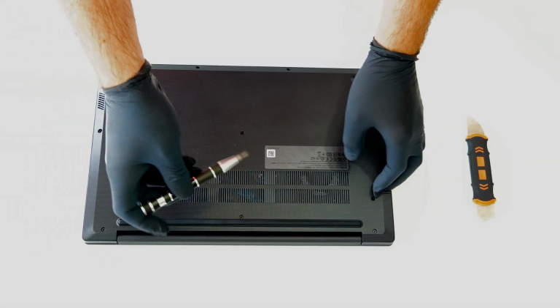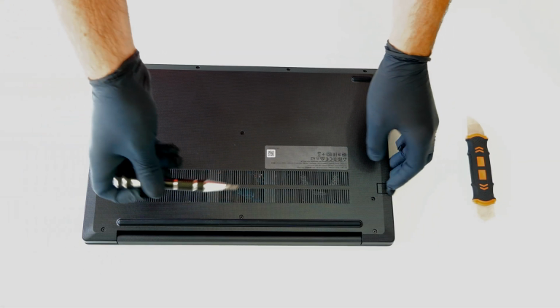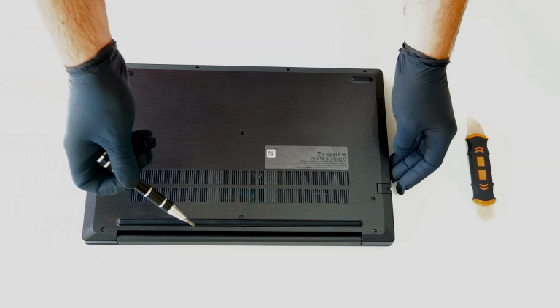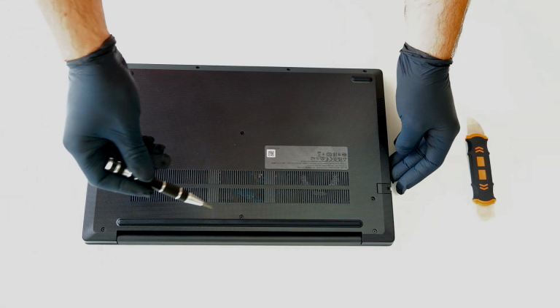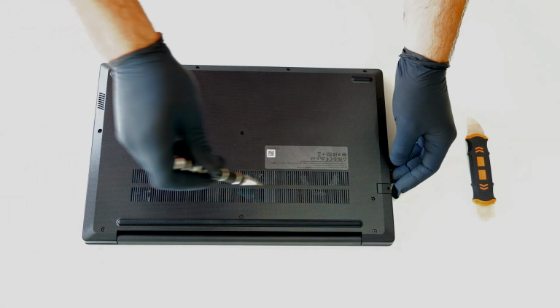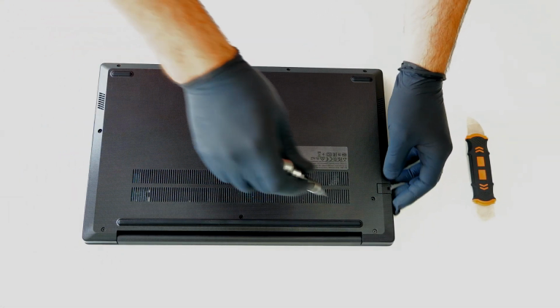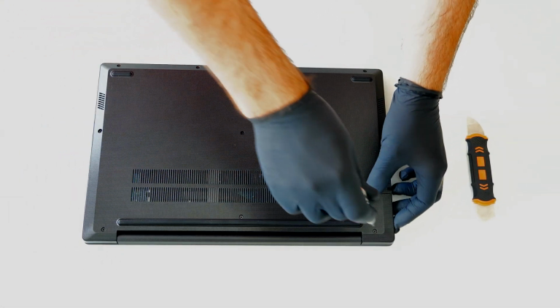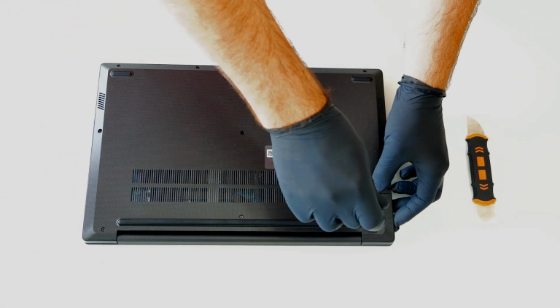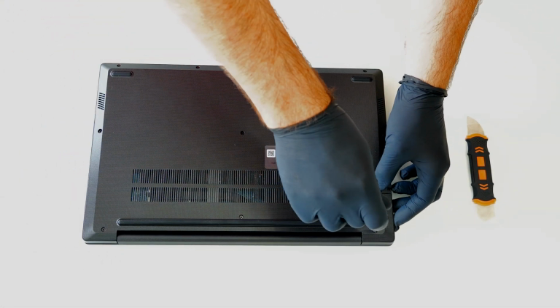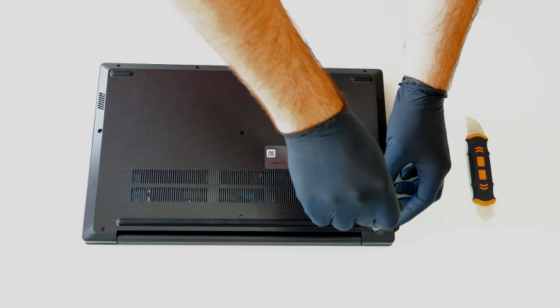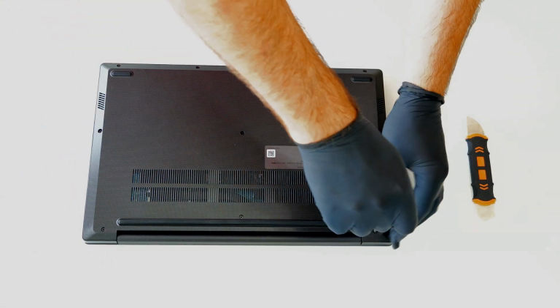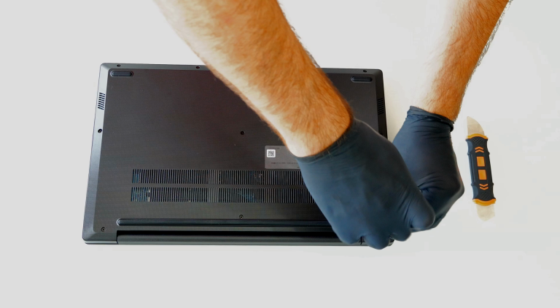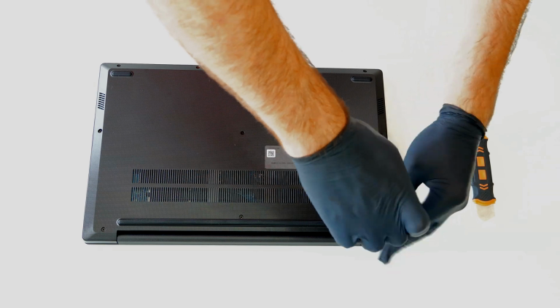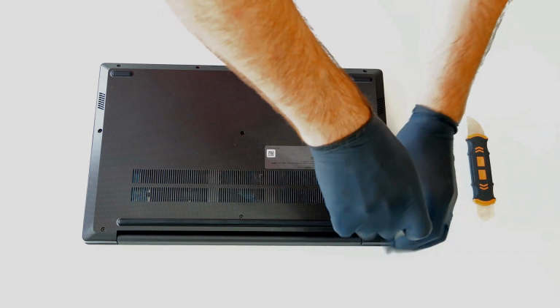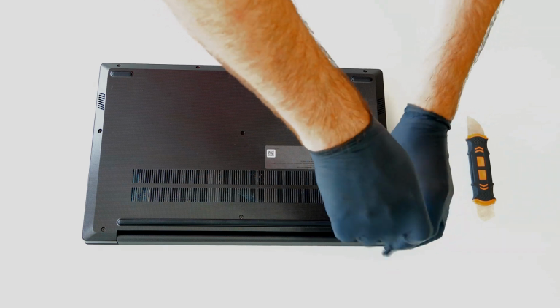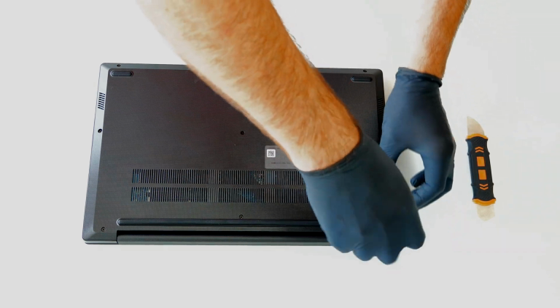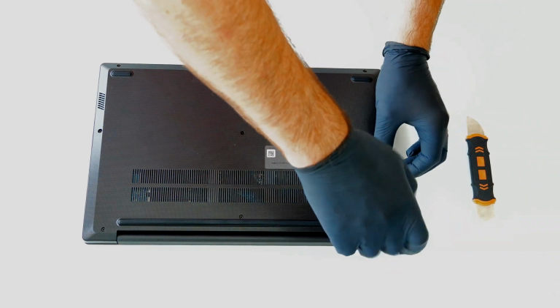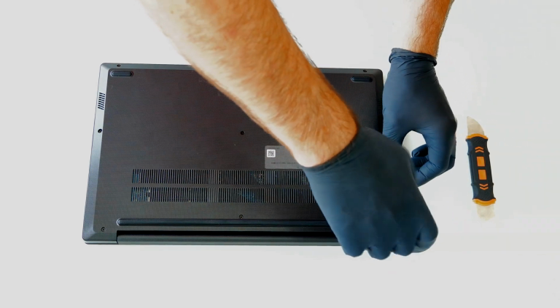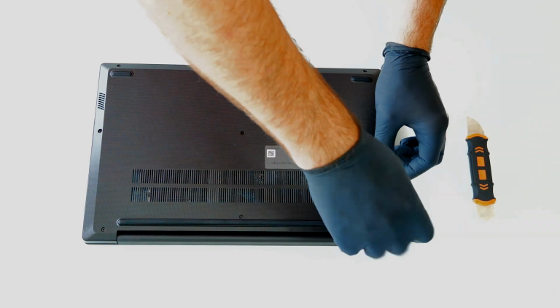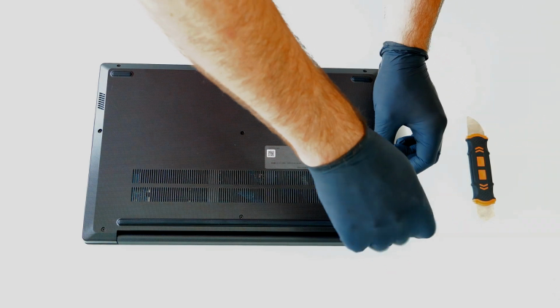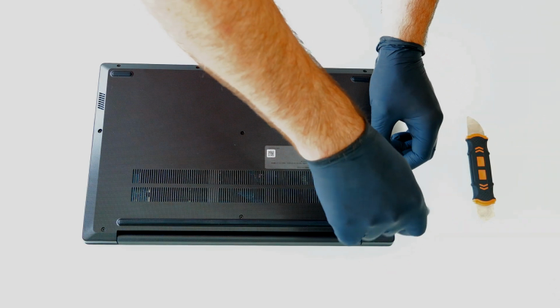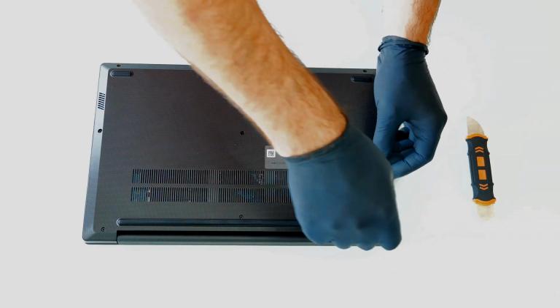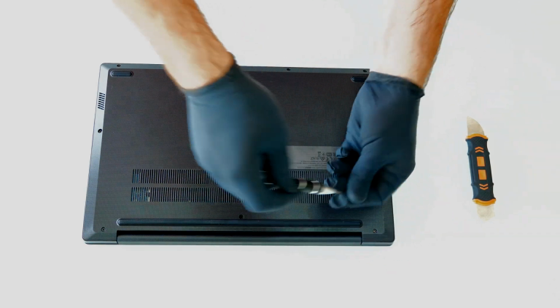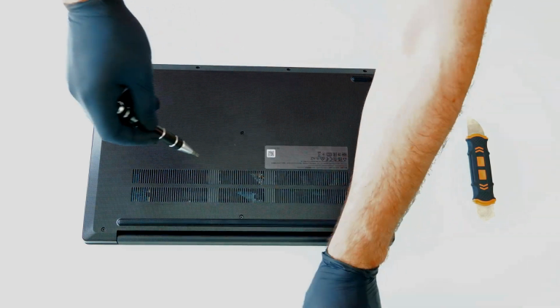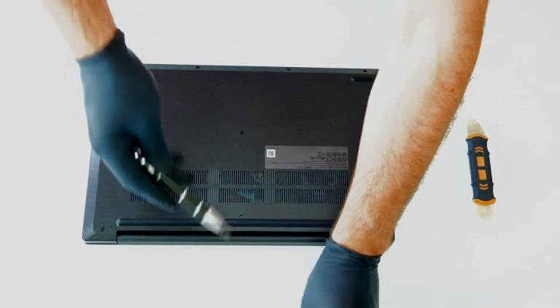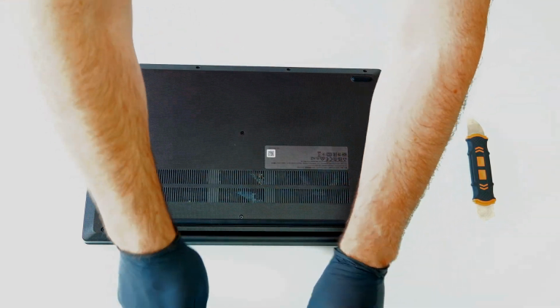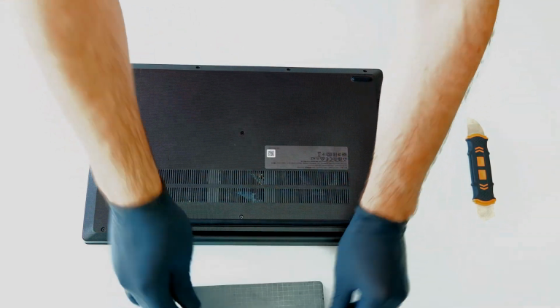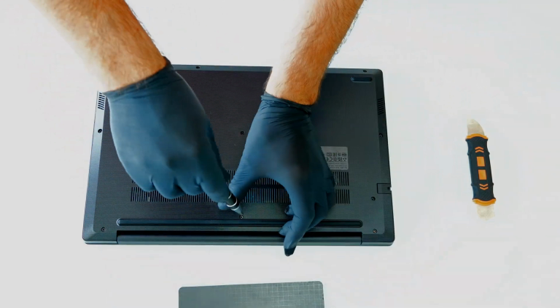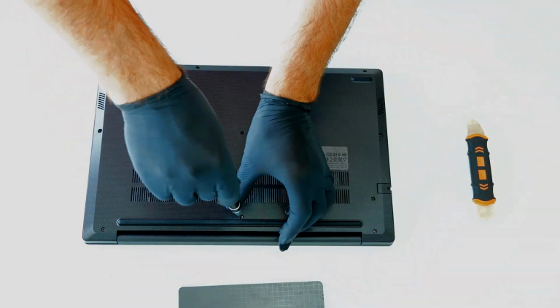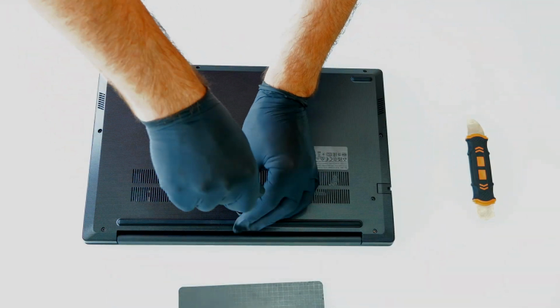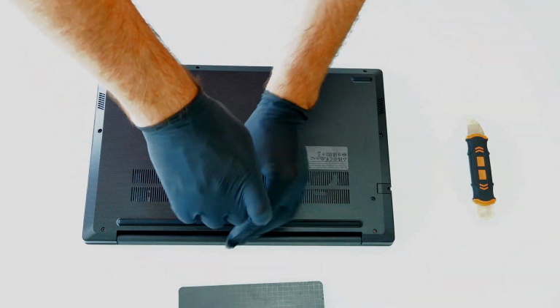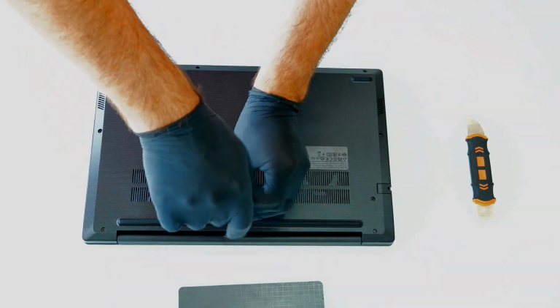Hello, in this video you can see how to open the device and what the upgrade options are.